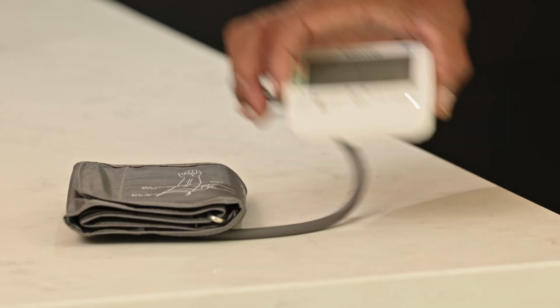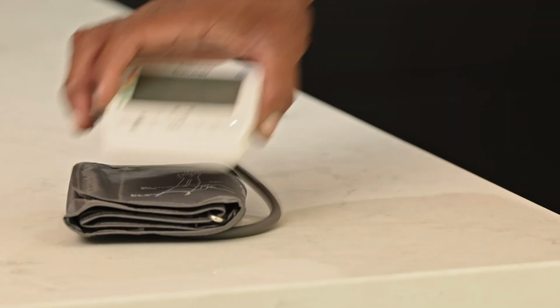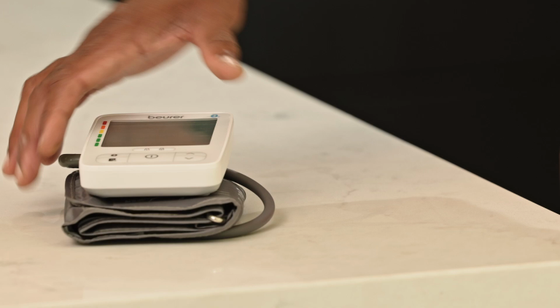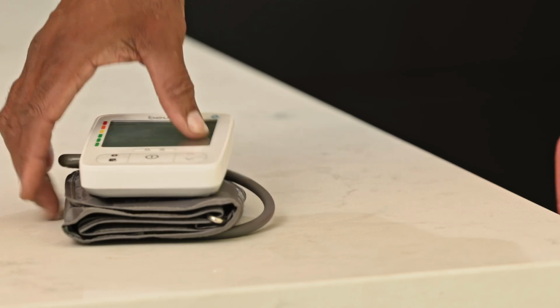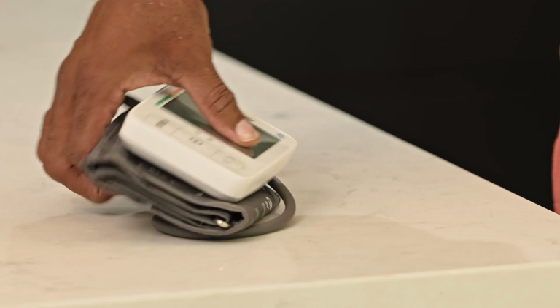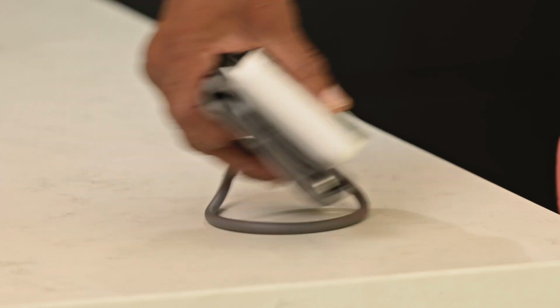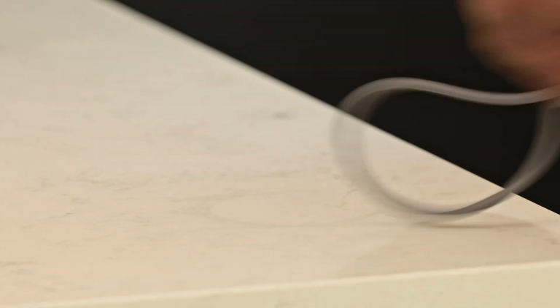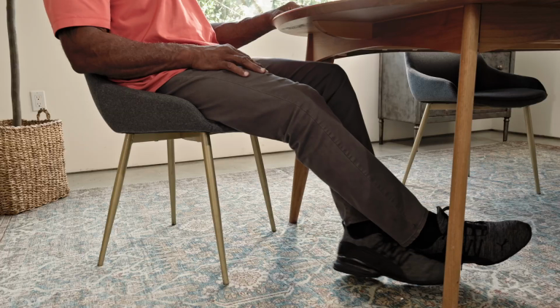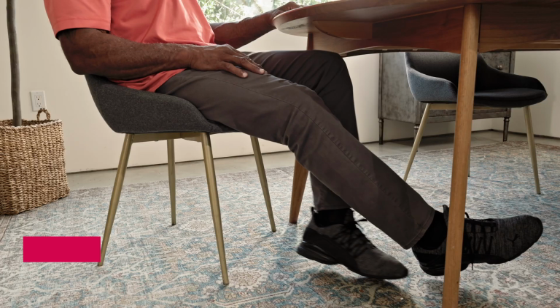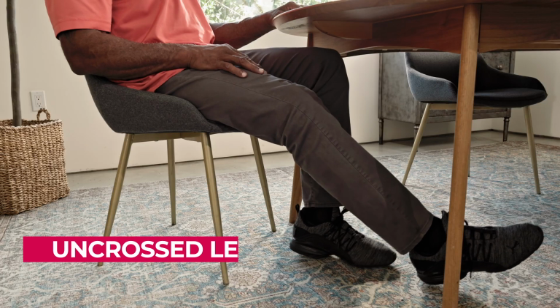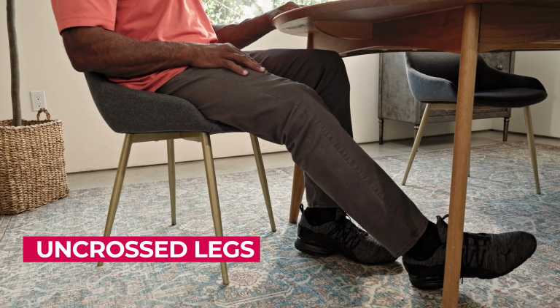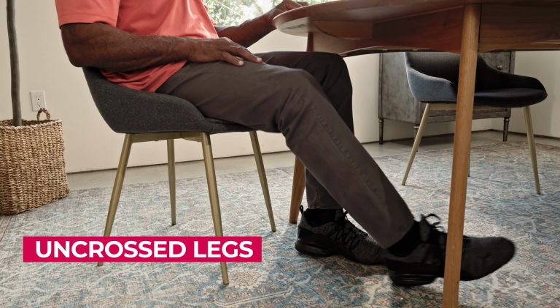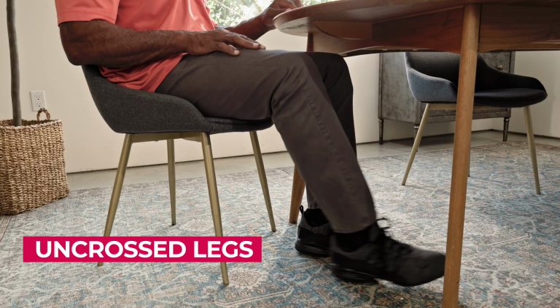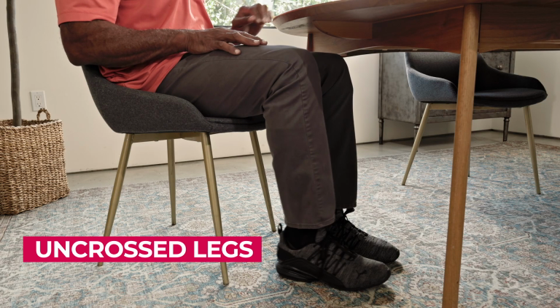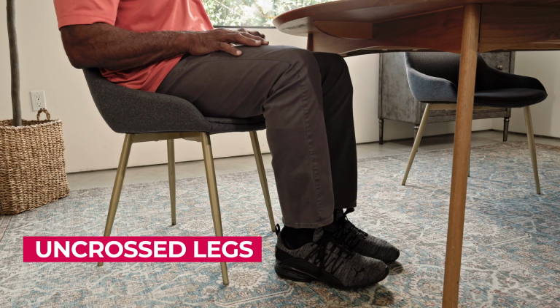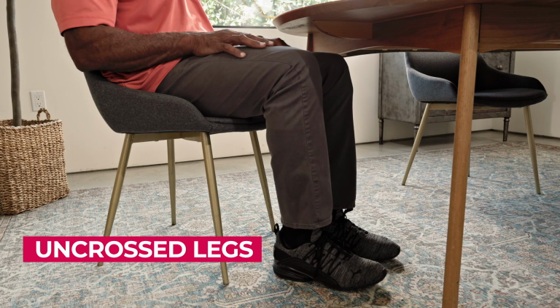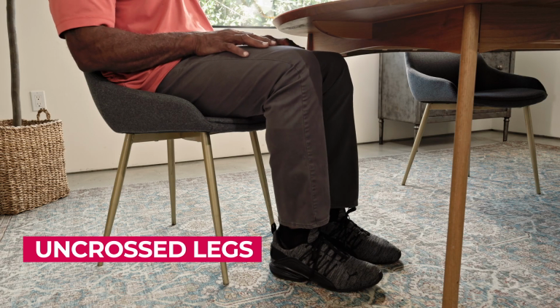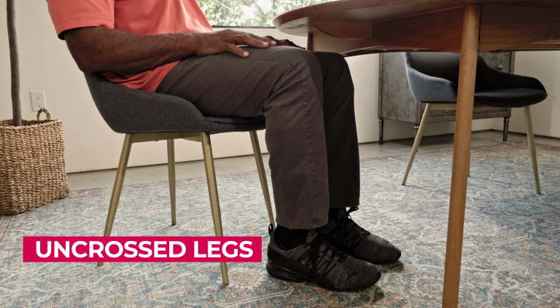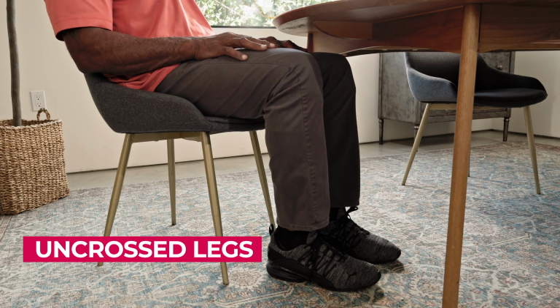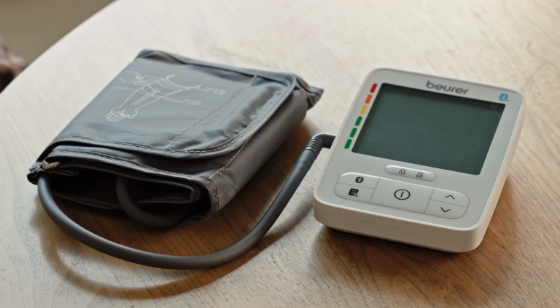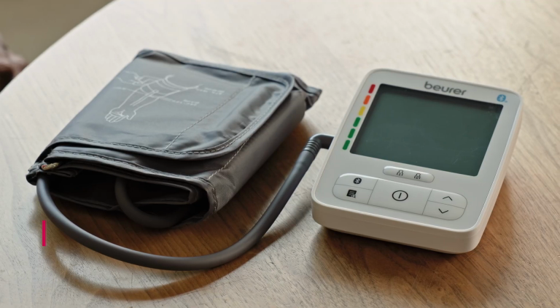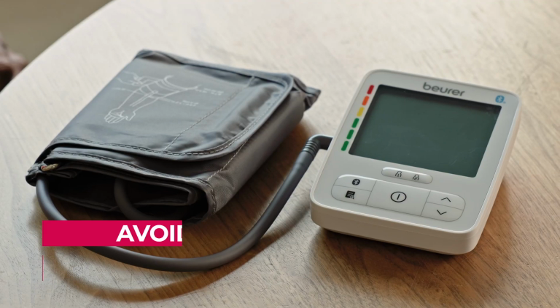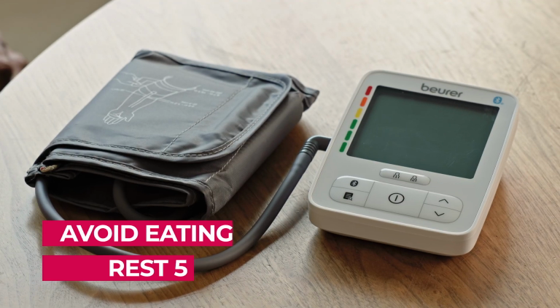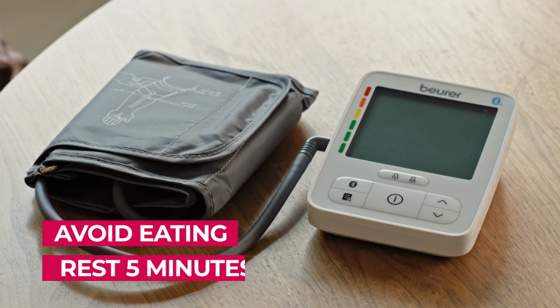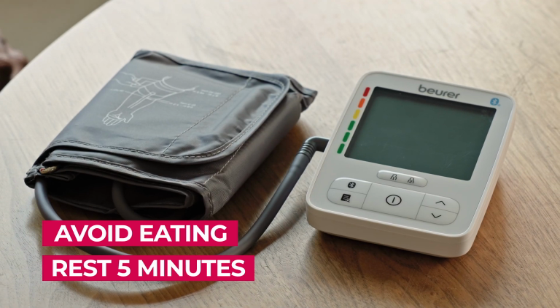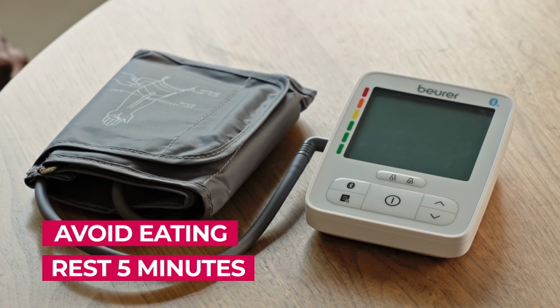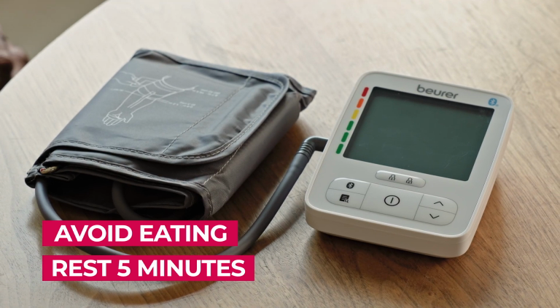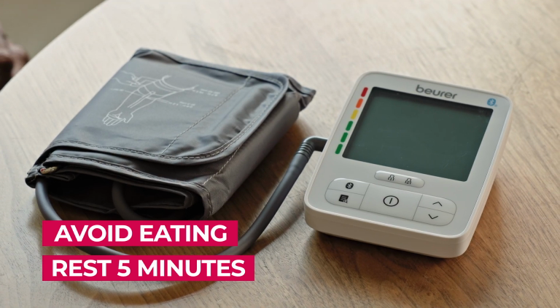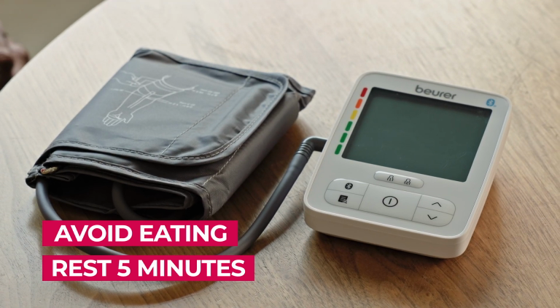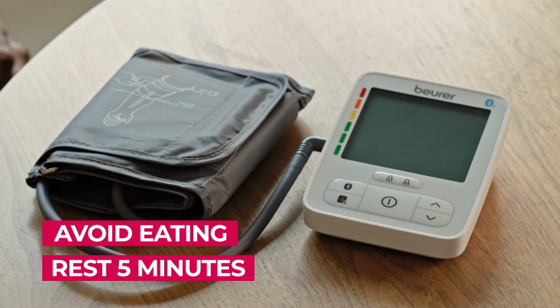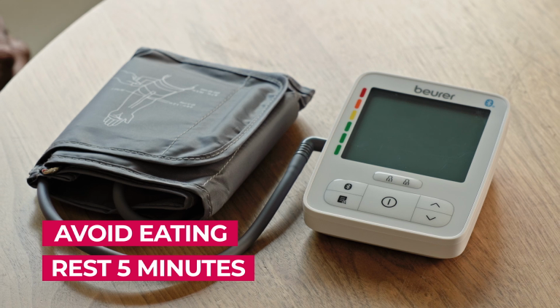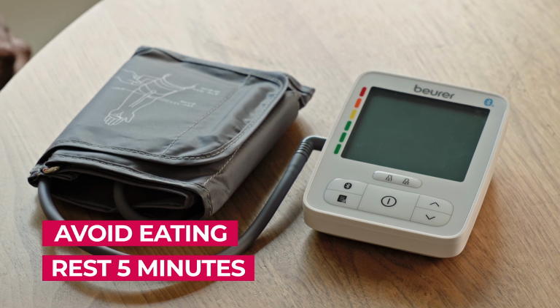For comparable values, always measure your blood pressure at the same time of the day. Just before your measurement, rest for five minutes and avoid eating.